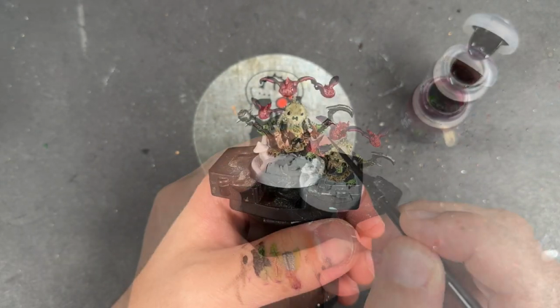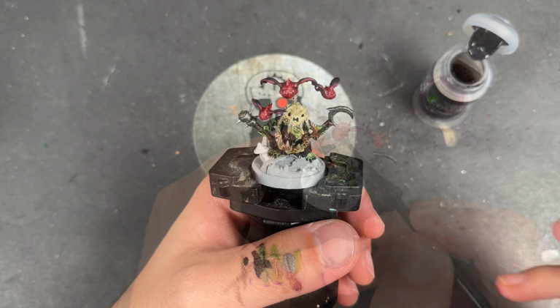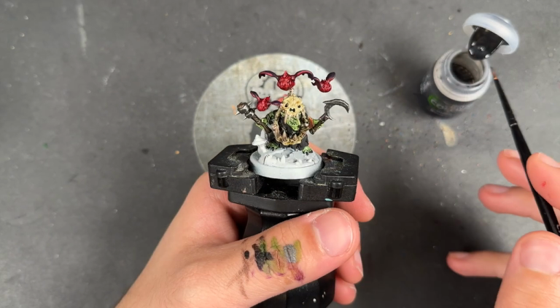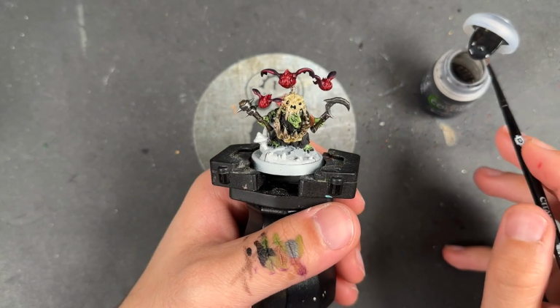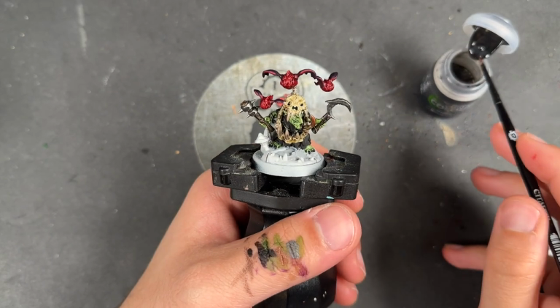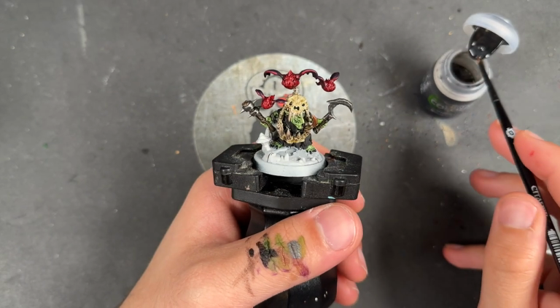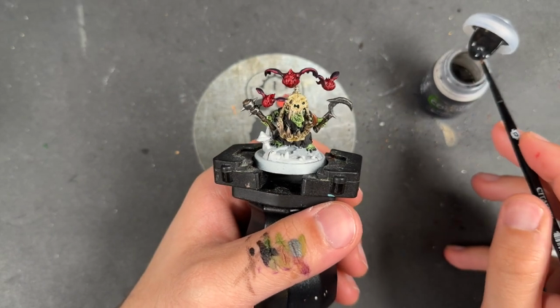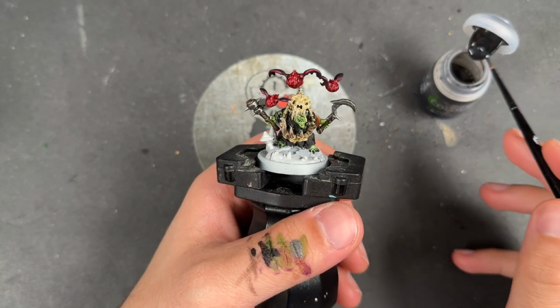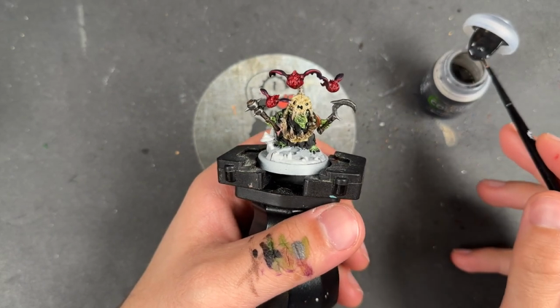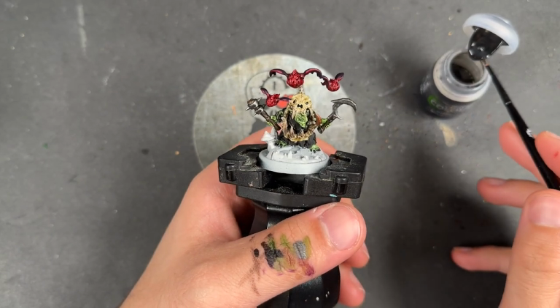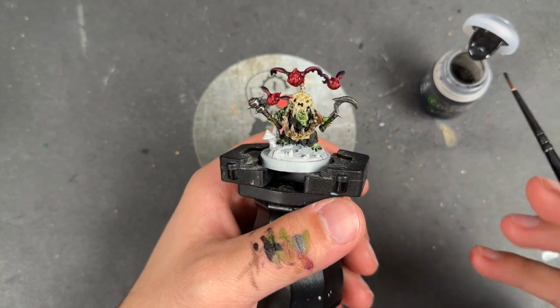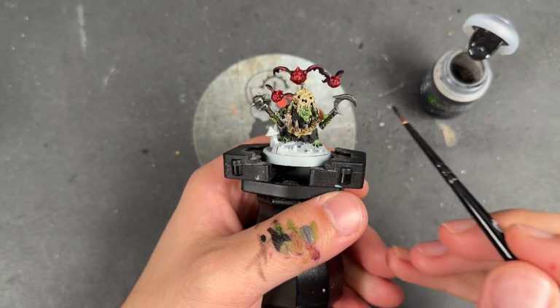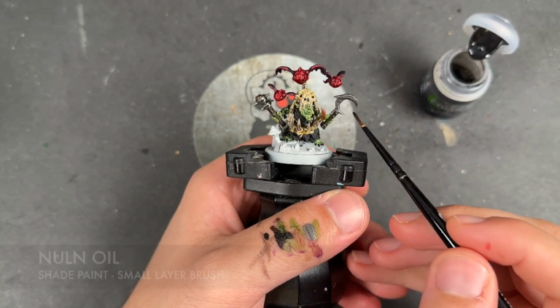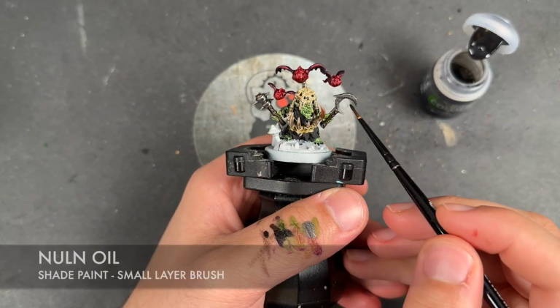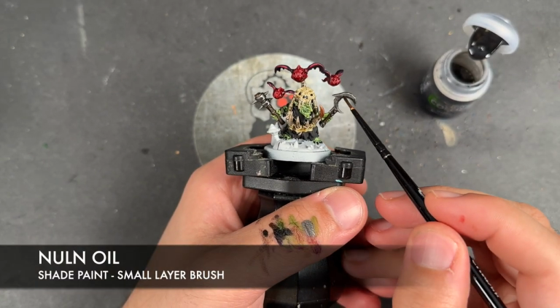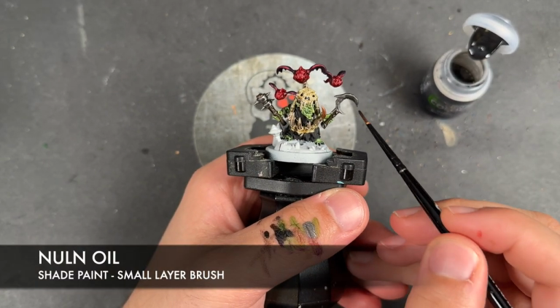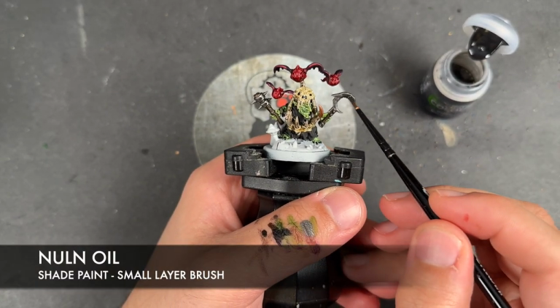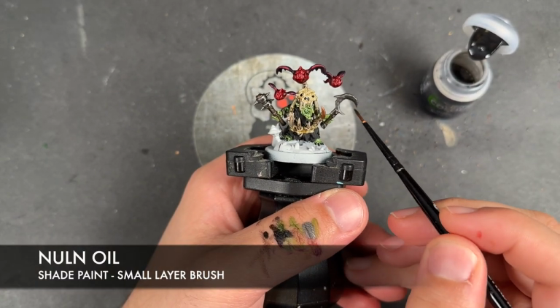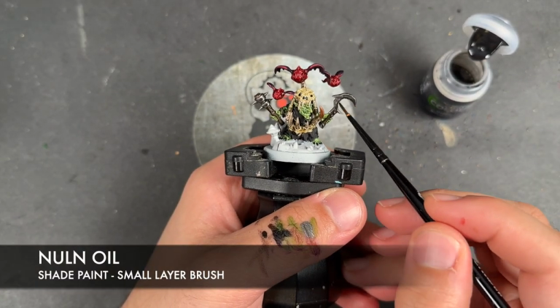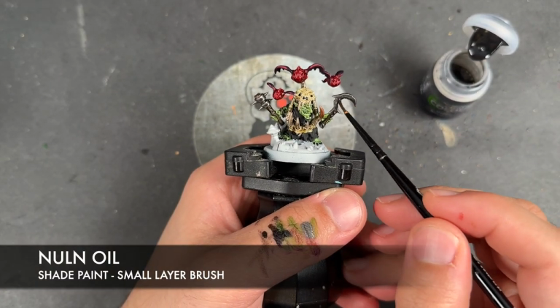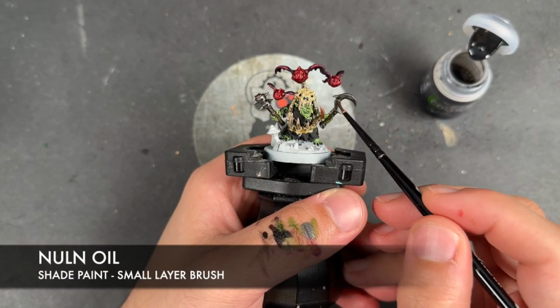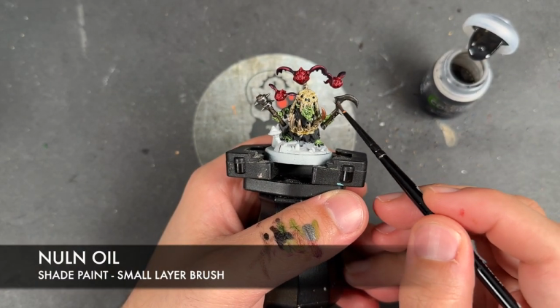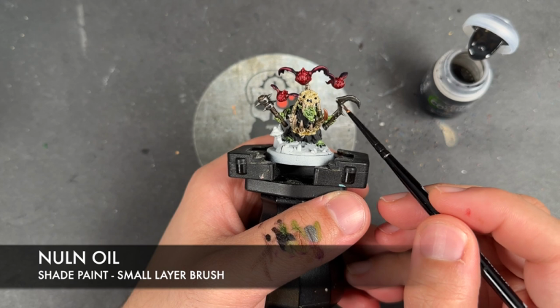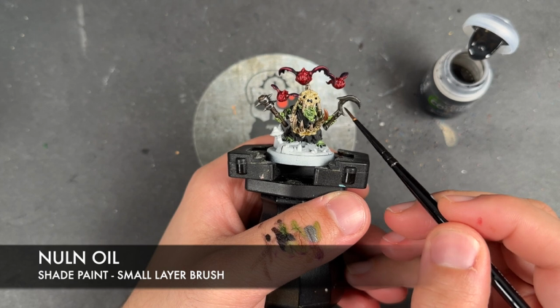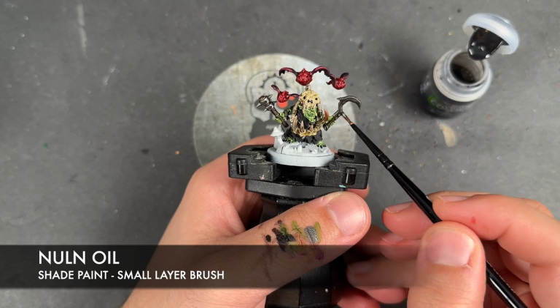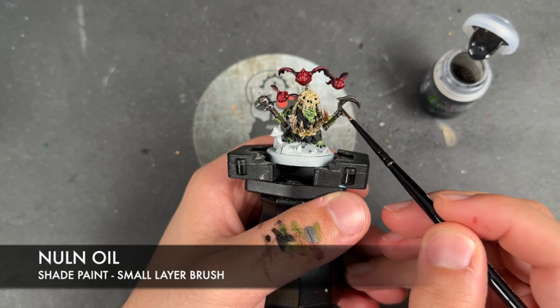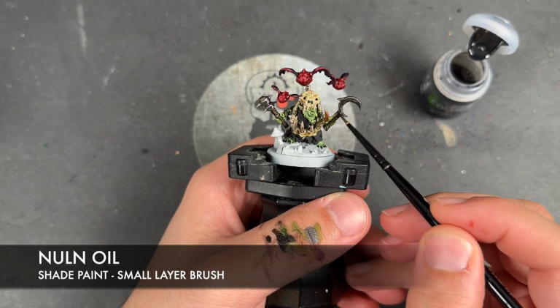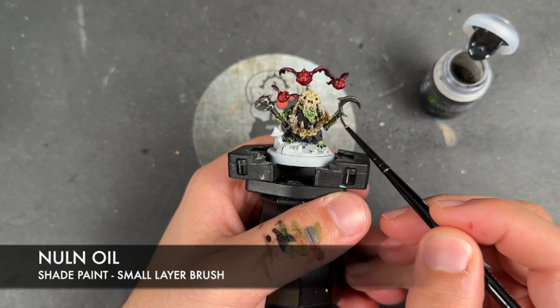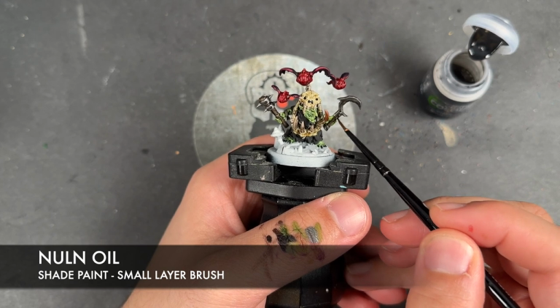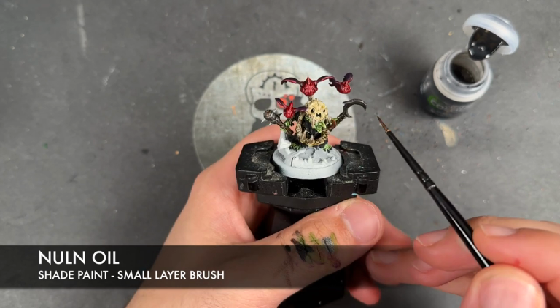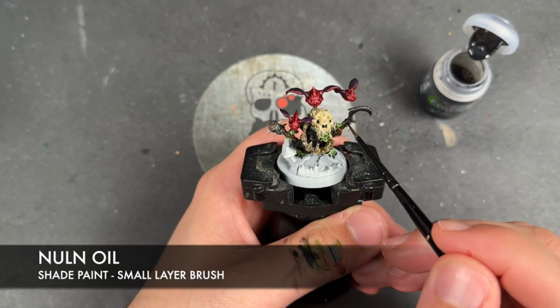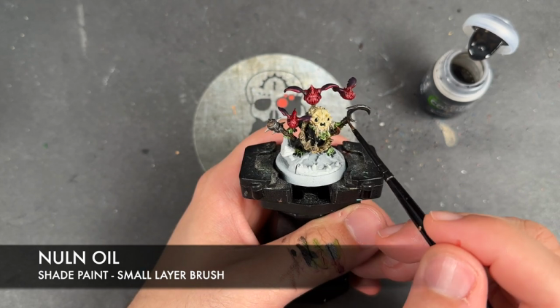With that done, just whilst we're waiting for that to dry, we're going to take some Nuln Oil and apply this over the top of the black and the silver.